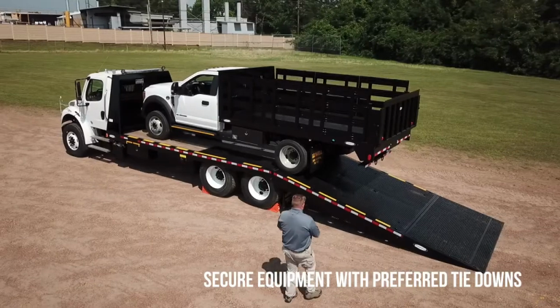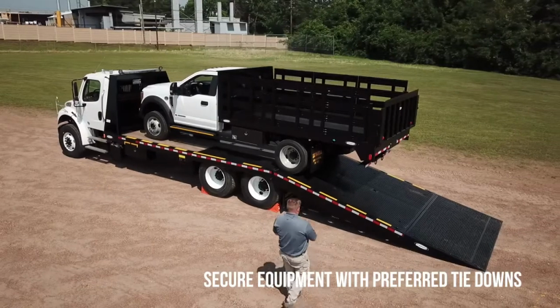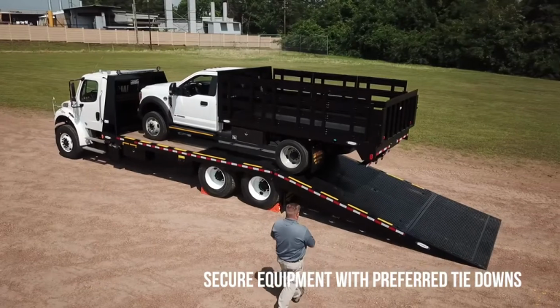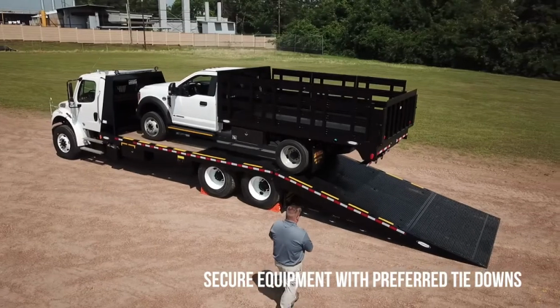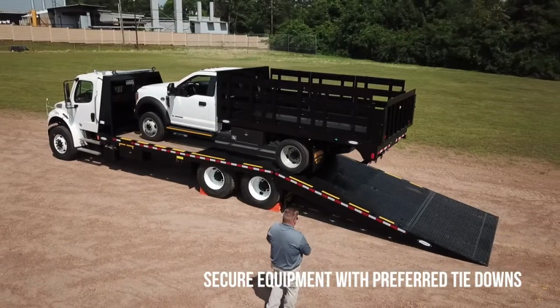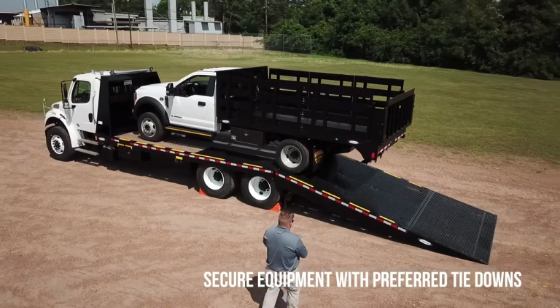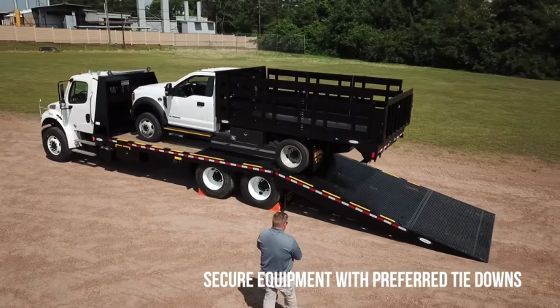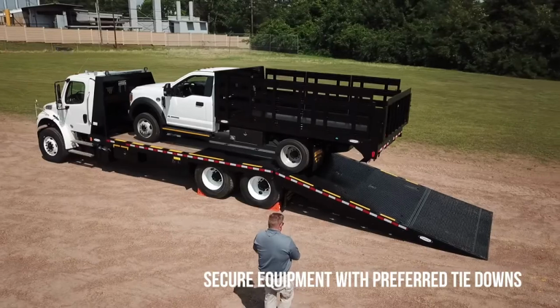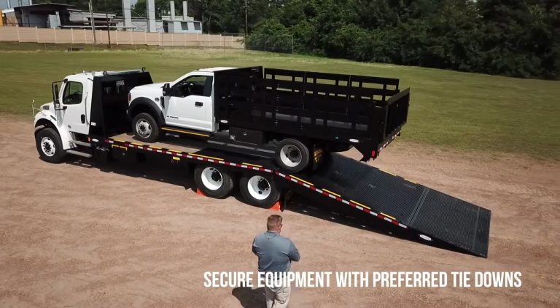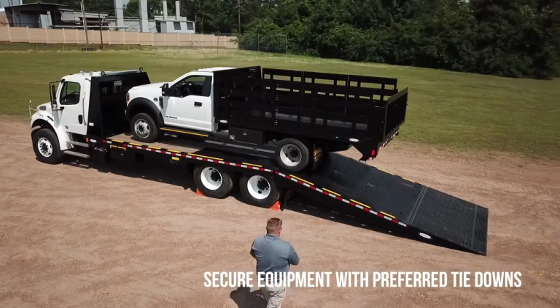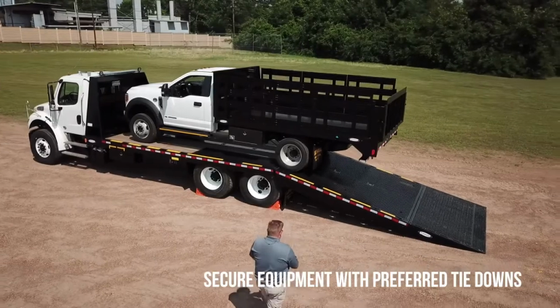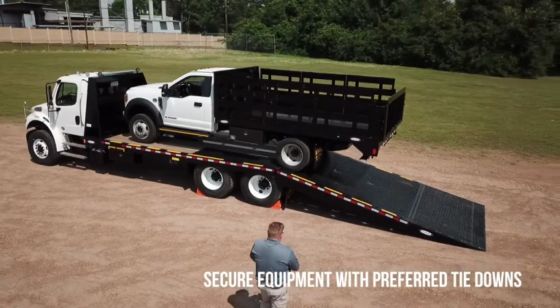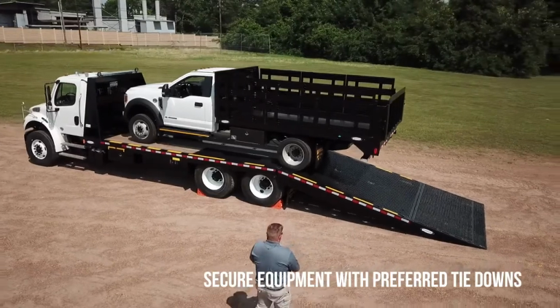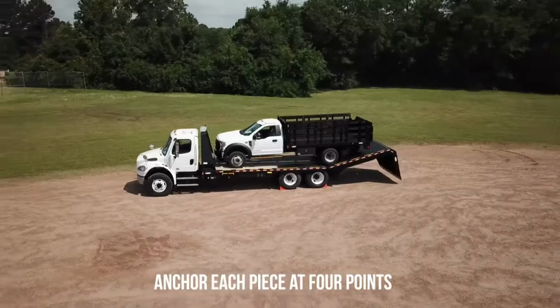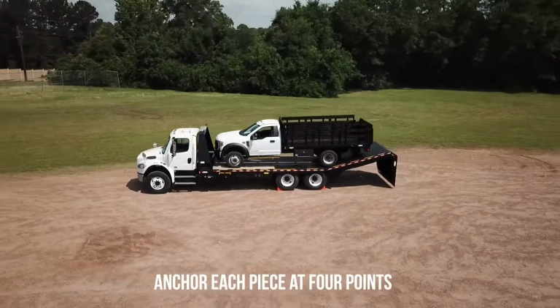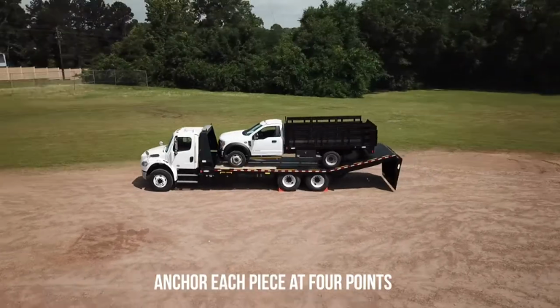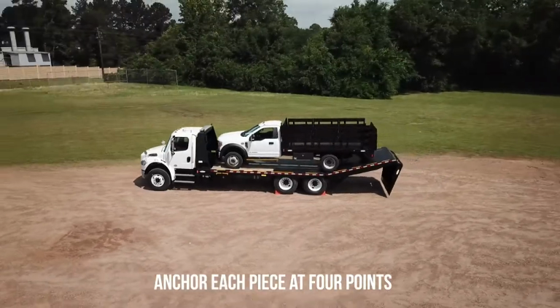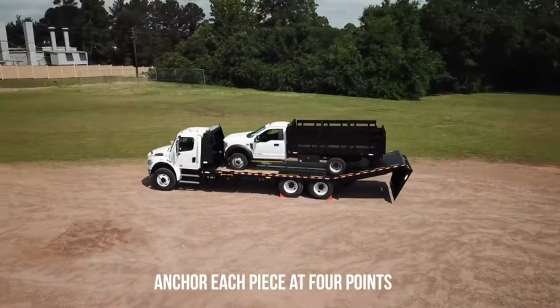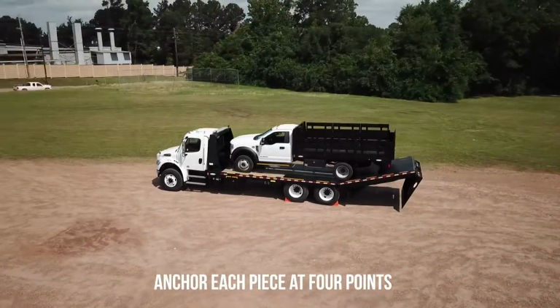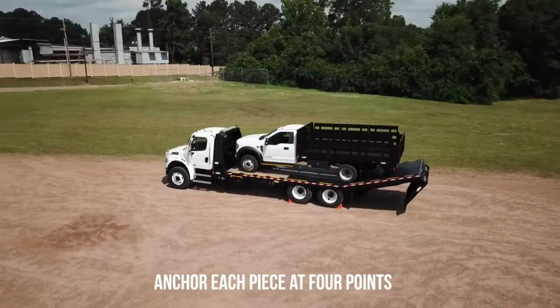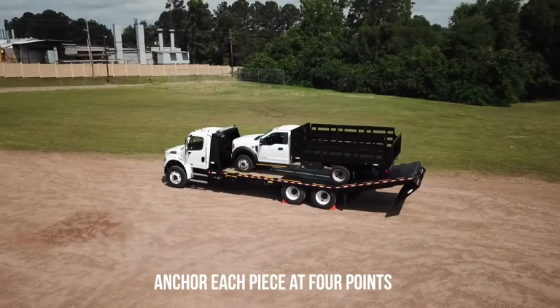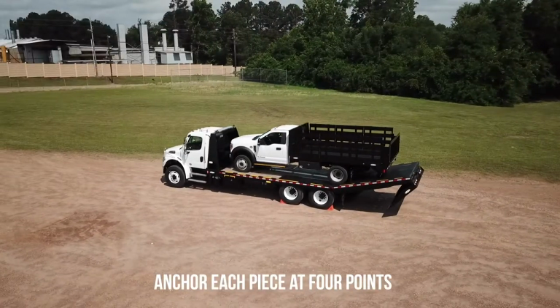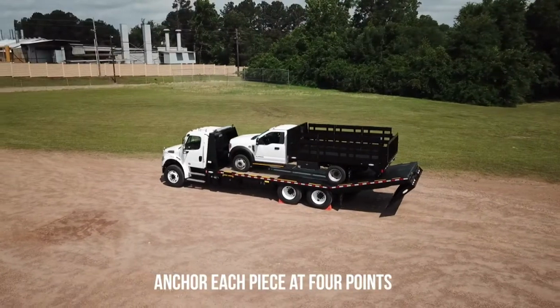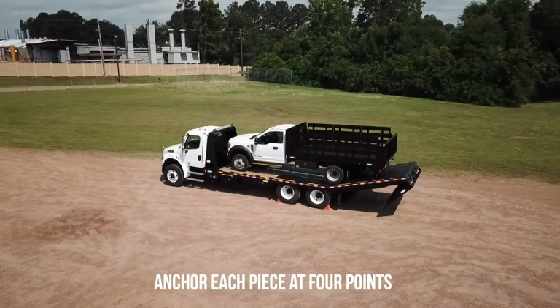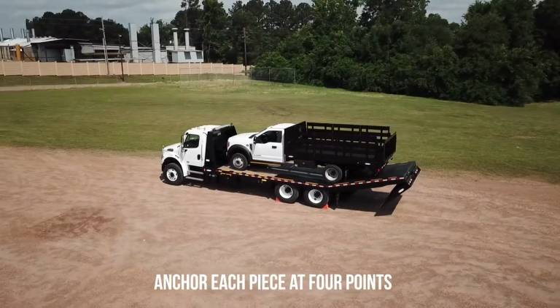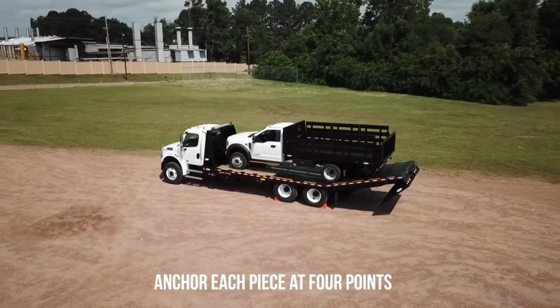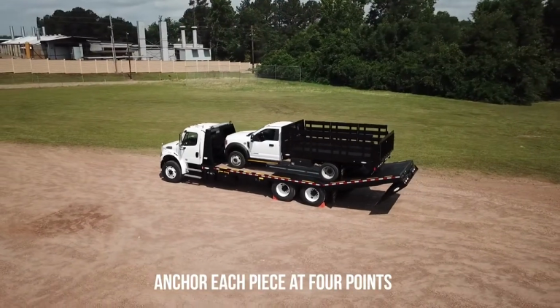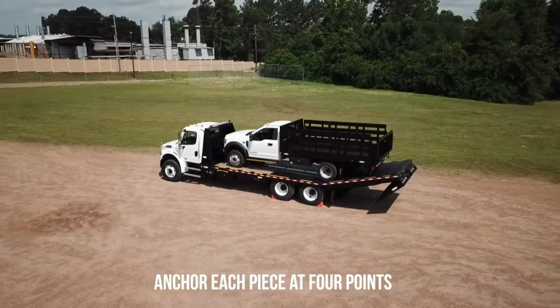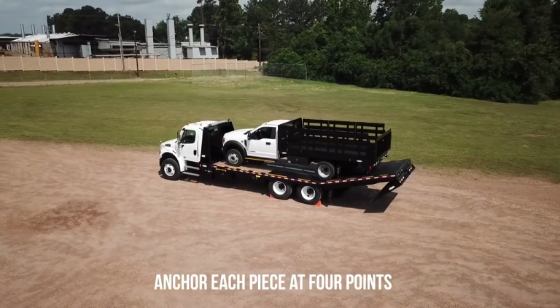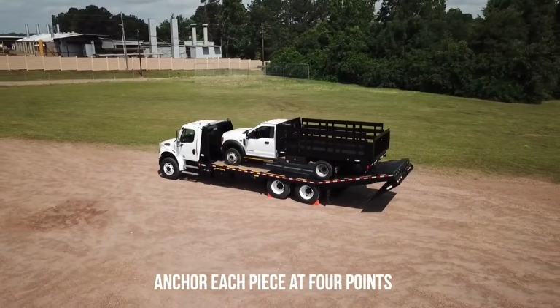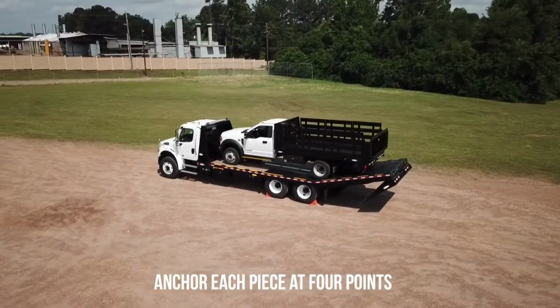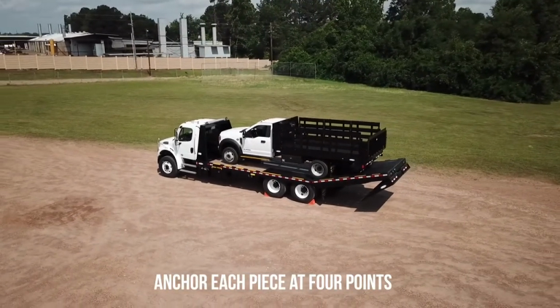Secure equipment with preferred tie downs. Be sure each piece is anchored at four points to secure properly.